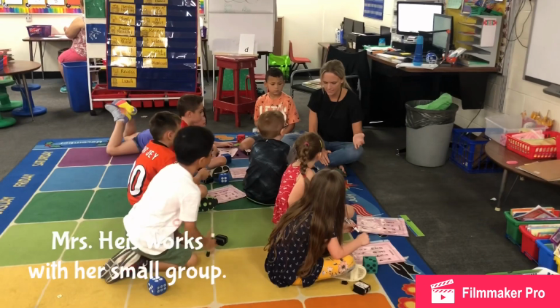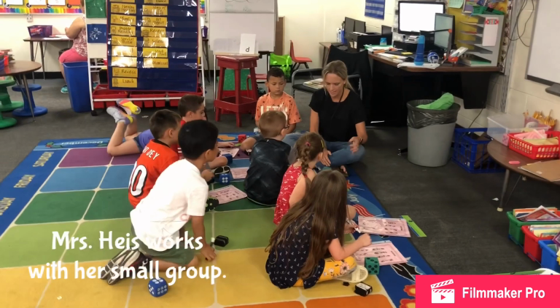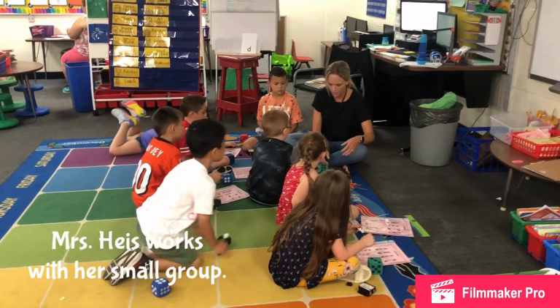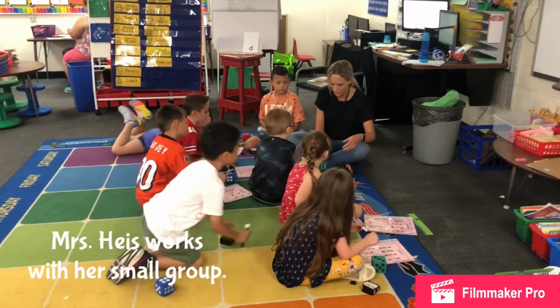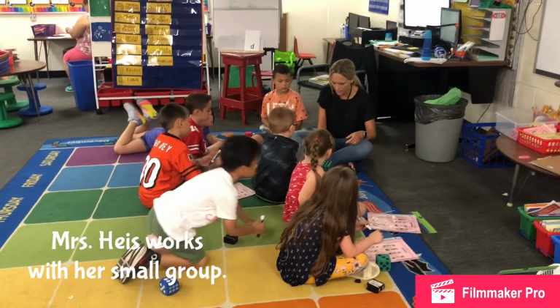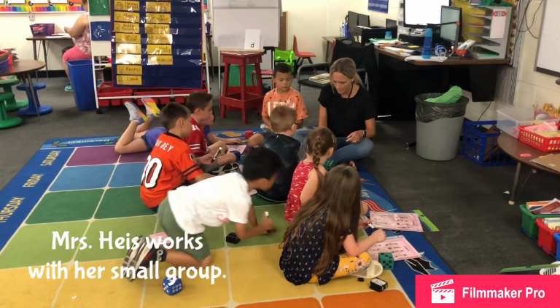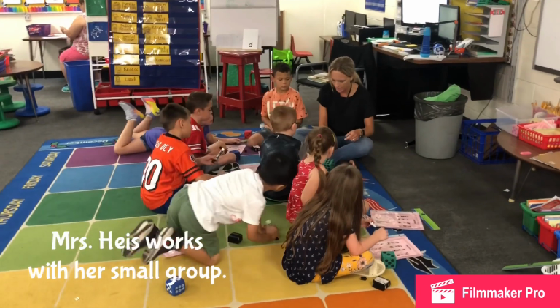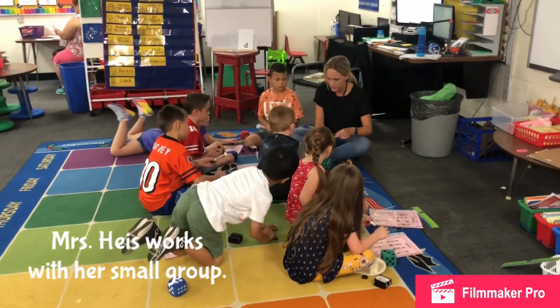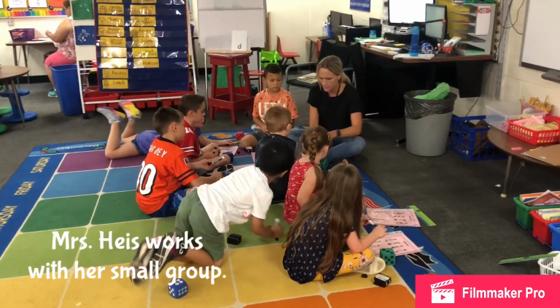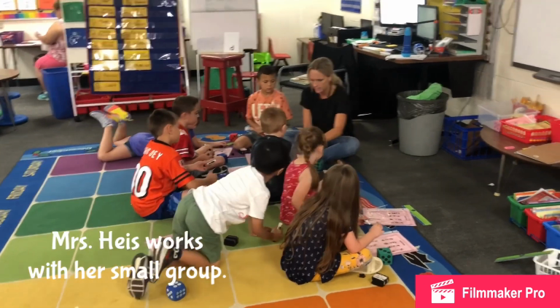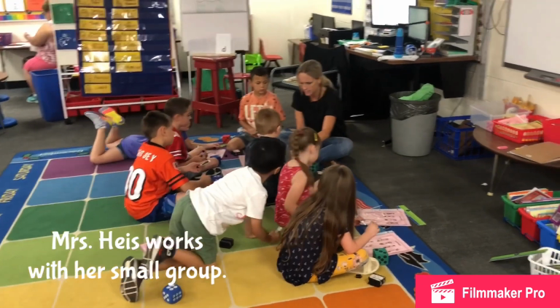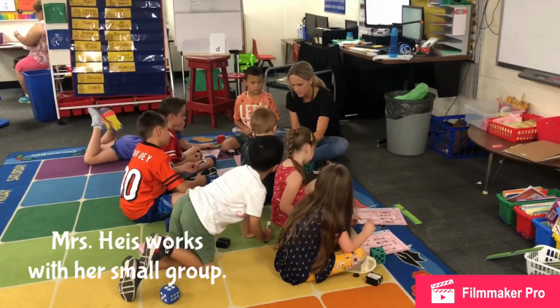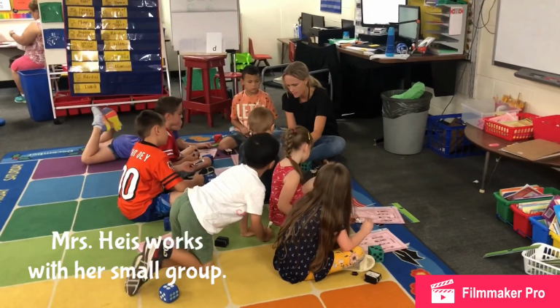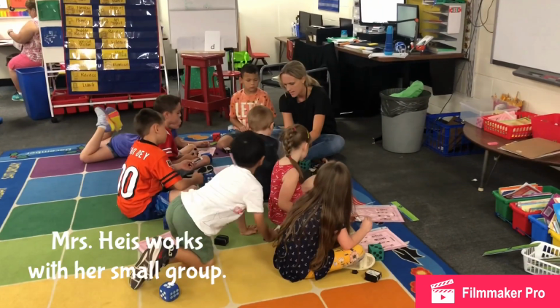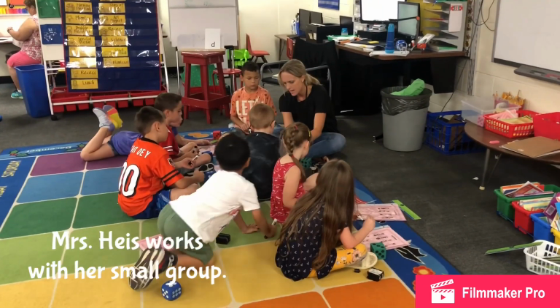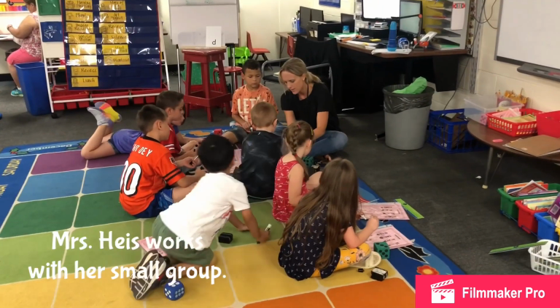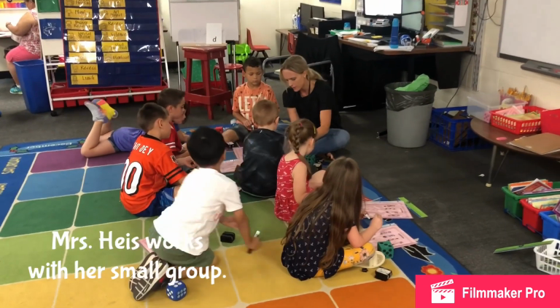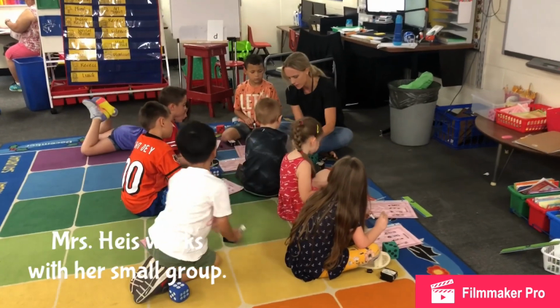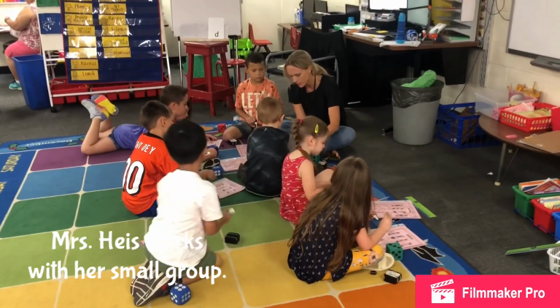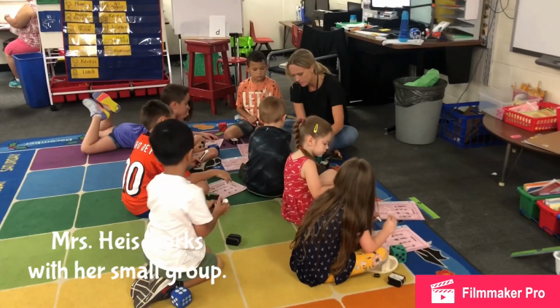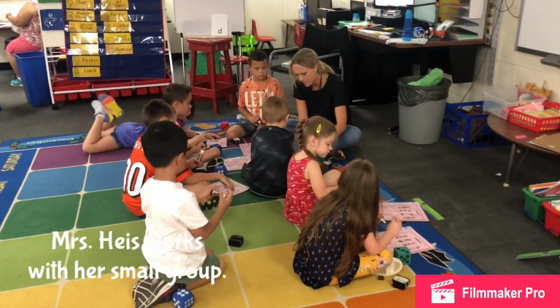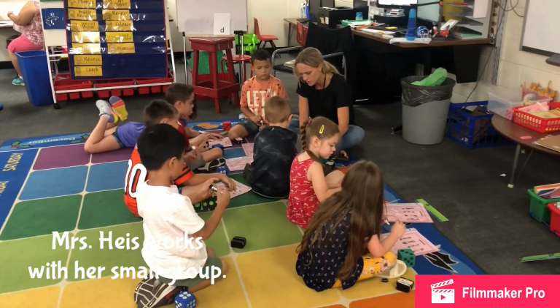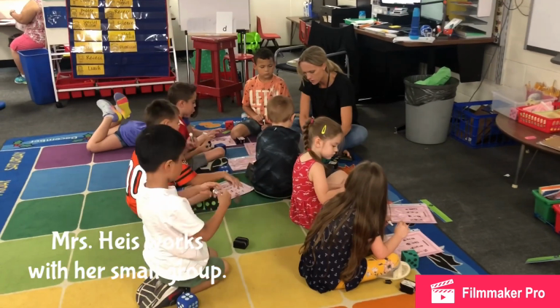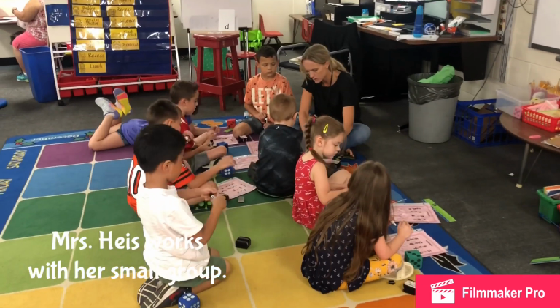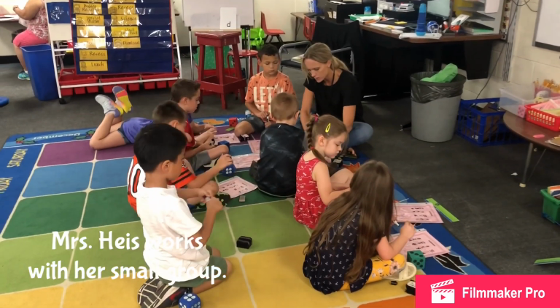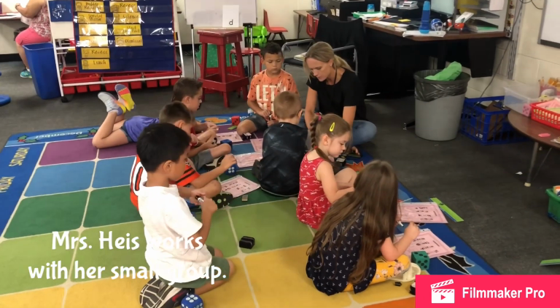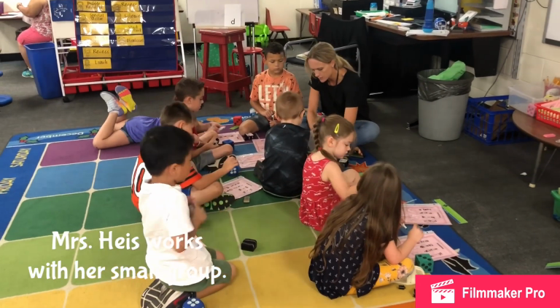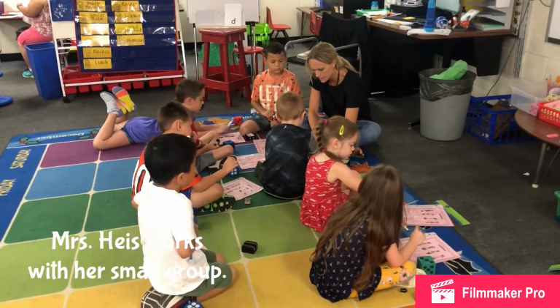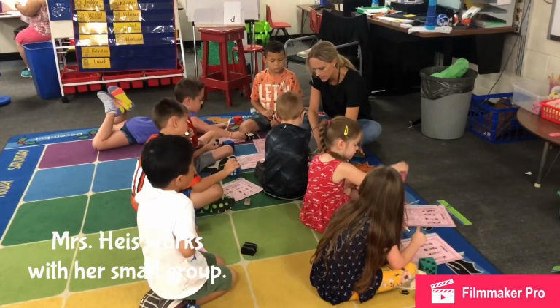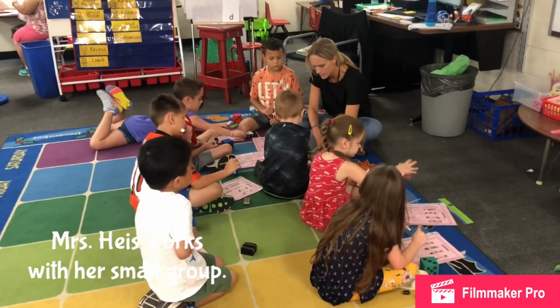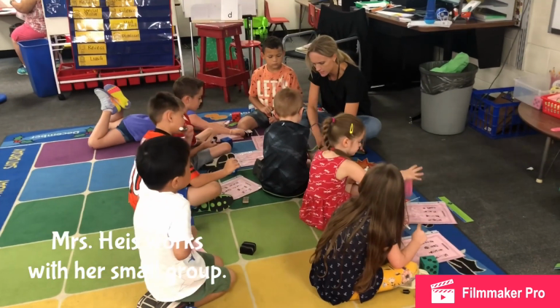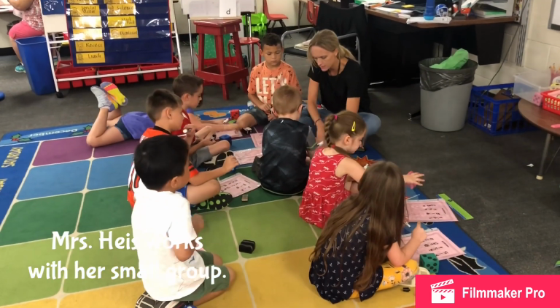Mrs. Heiss is working with this small group while the rest of her class is at math stations.